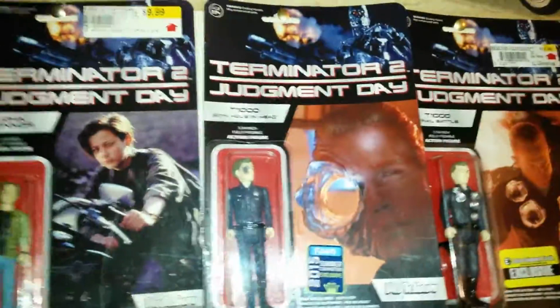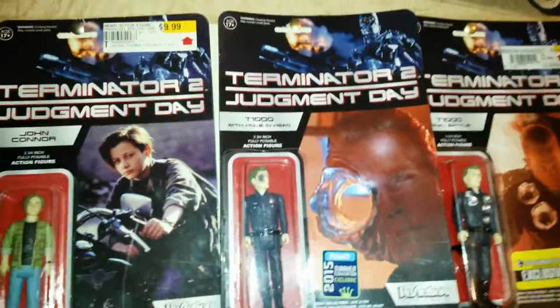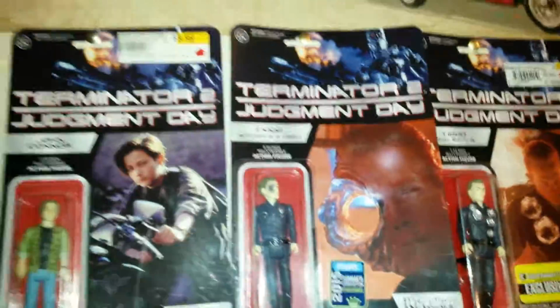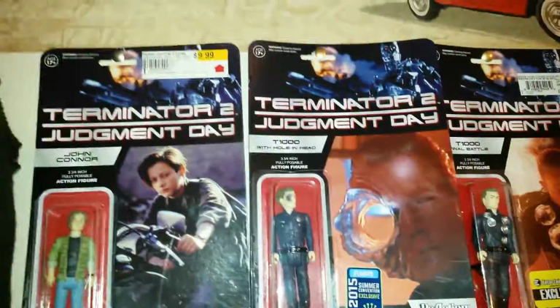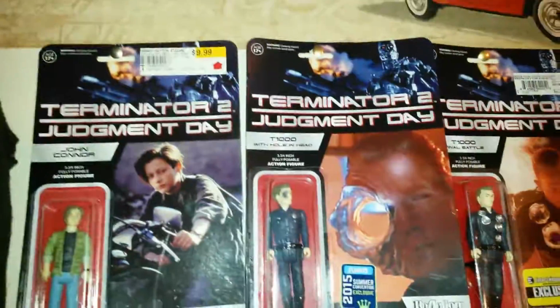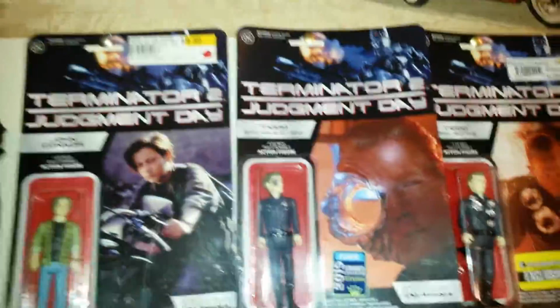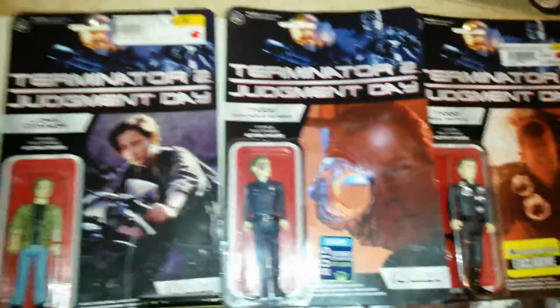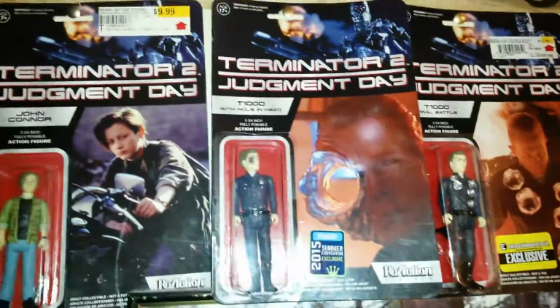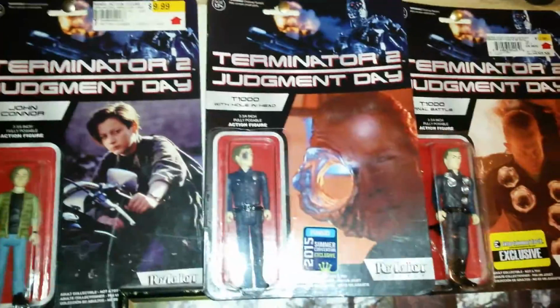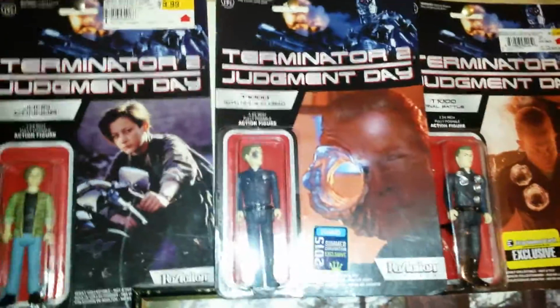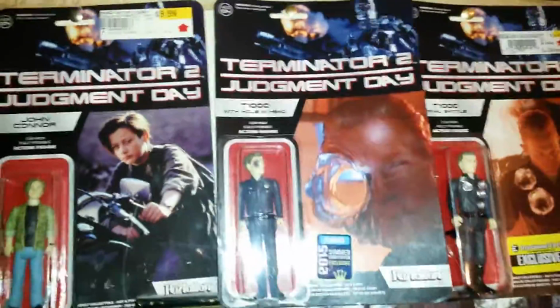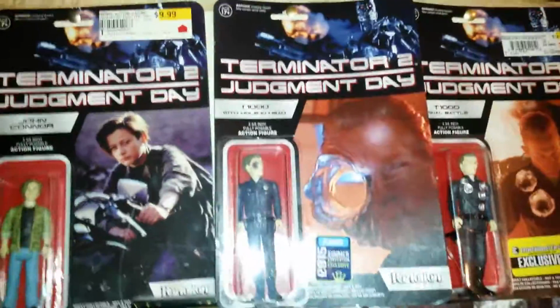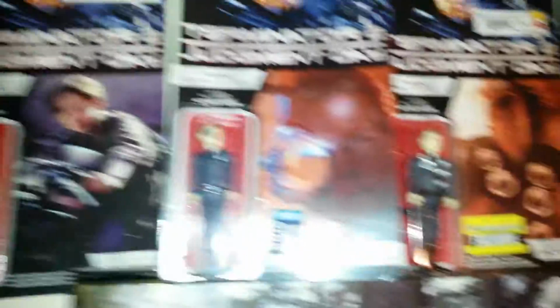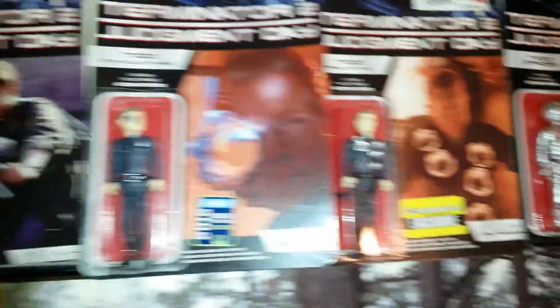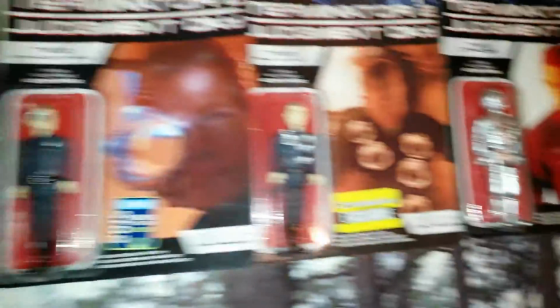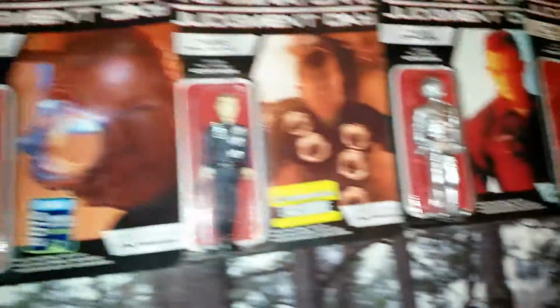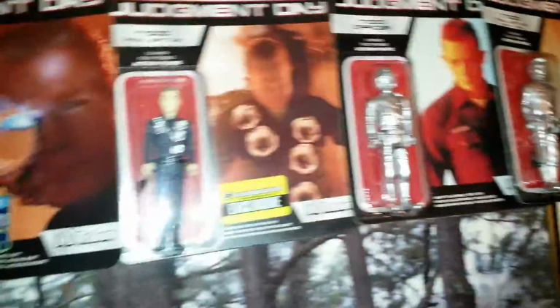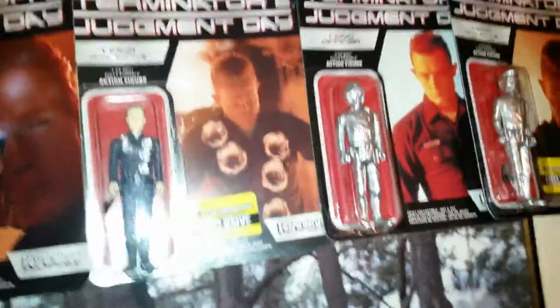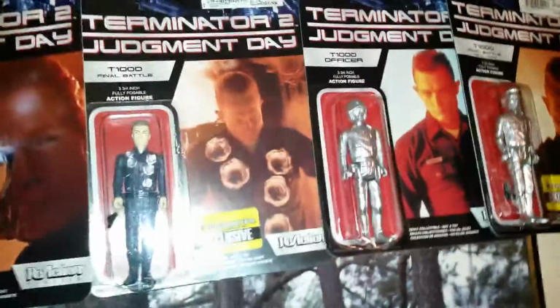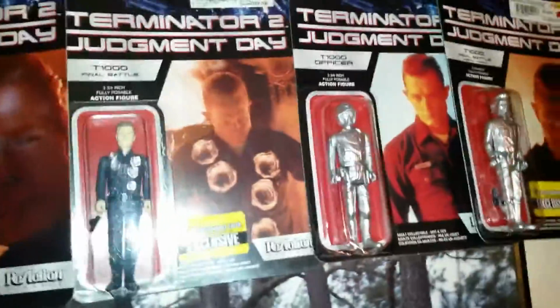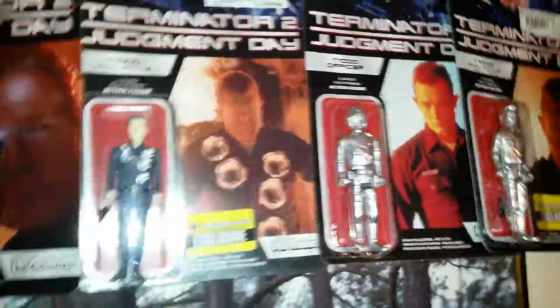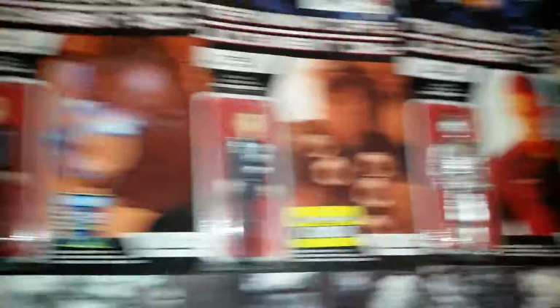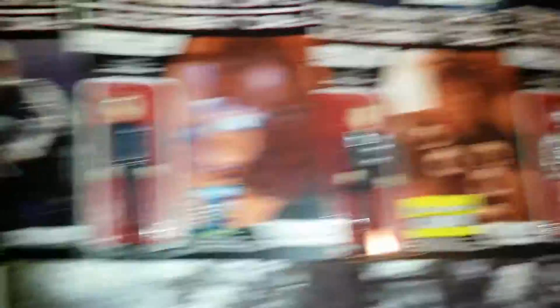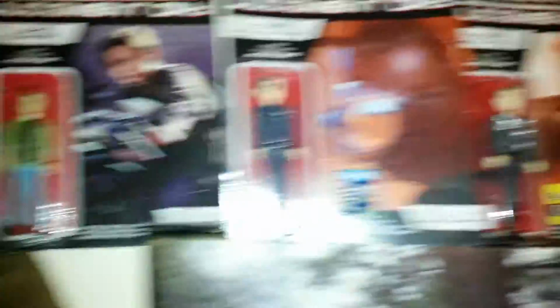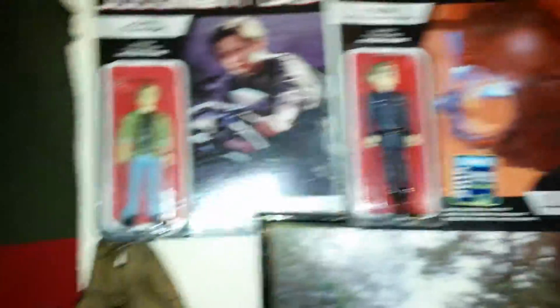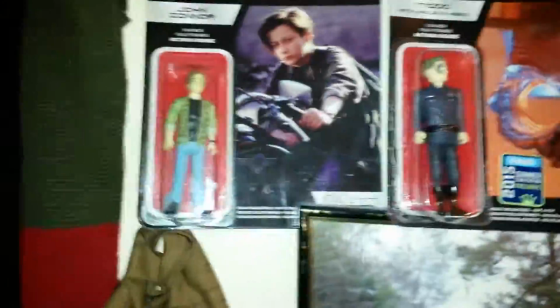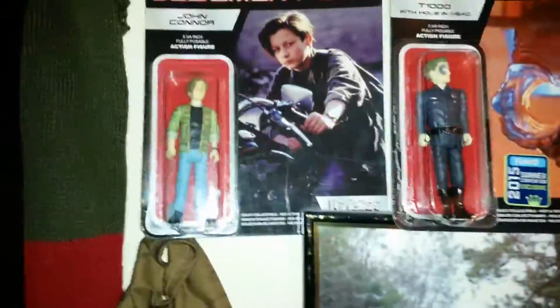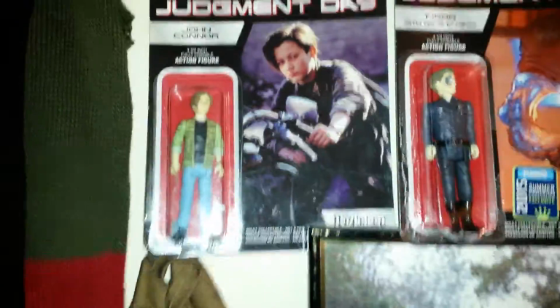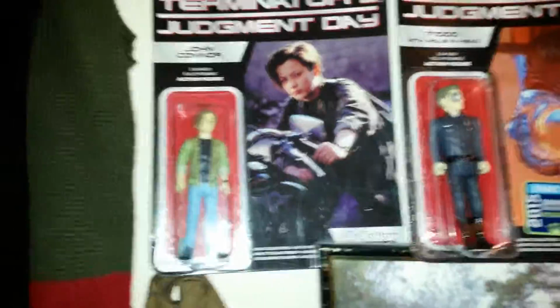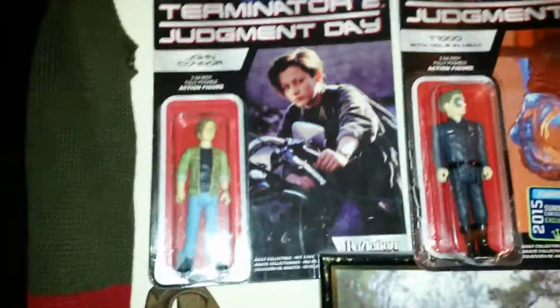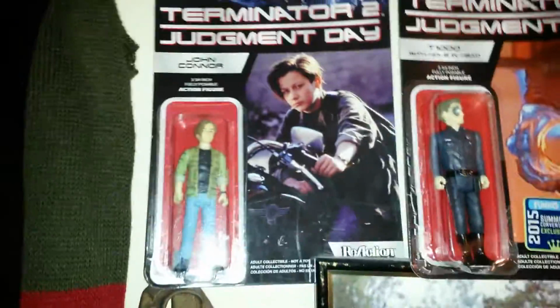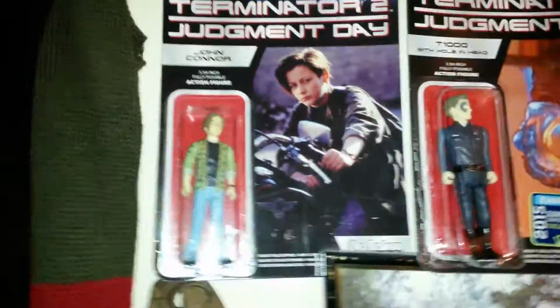Hello guys, welcome back to another collection video. This is my Terminator collection.